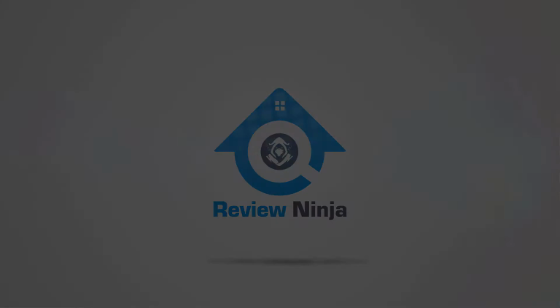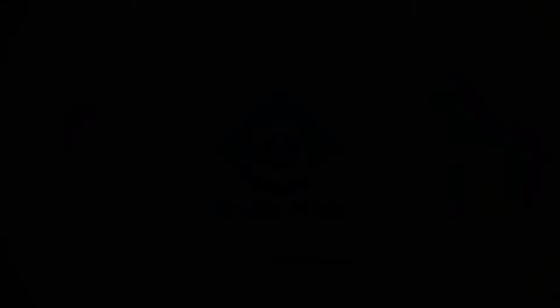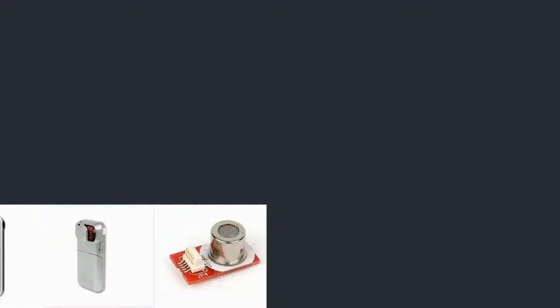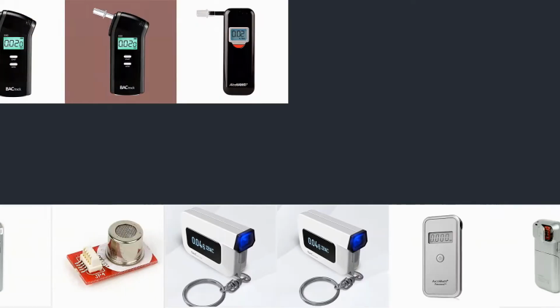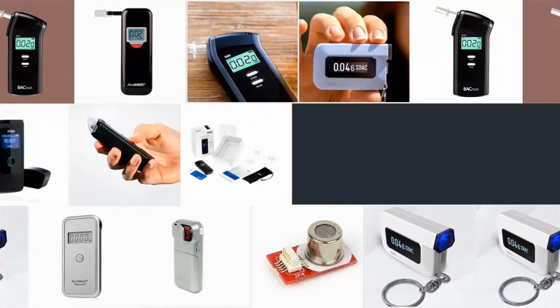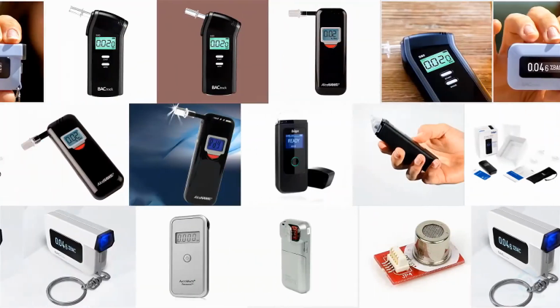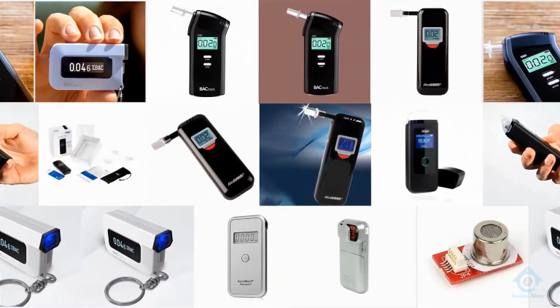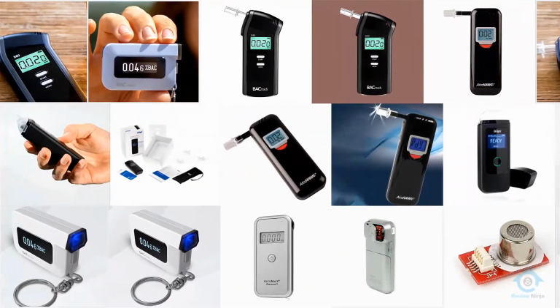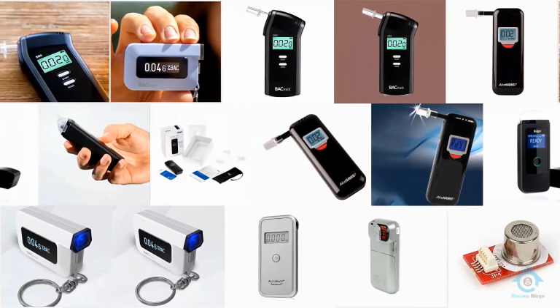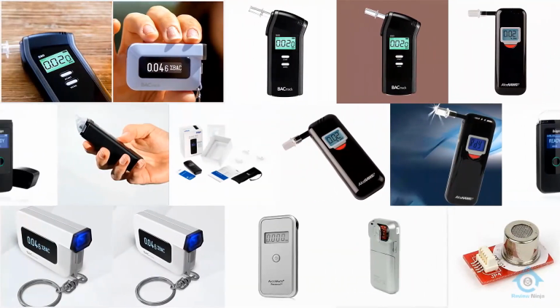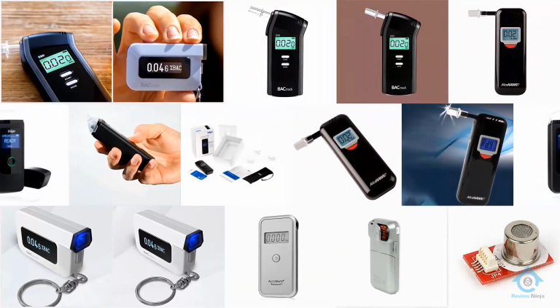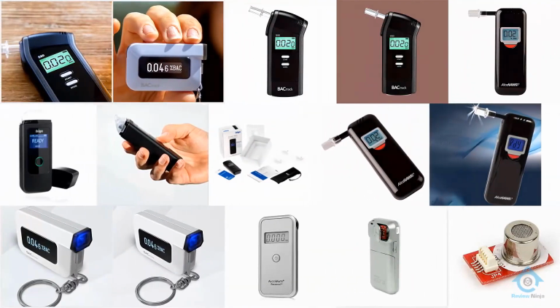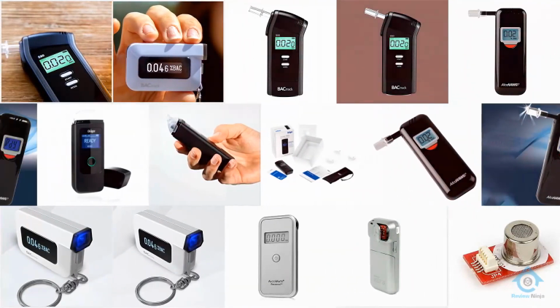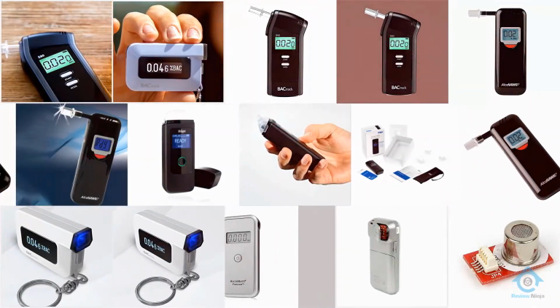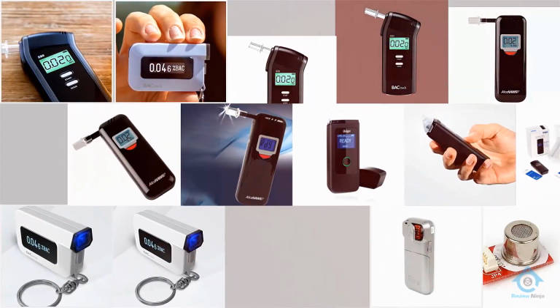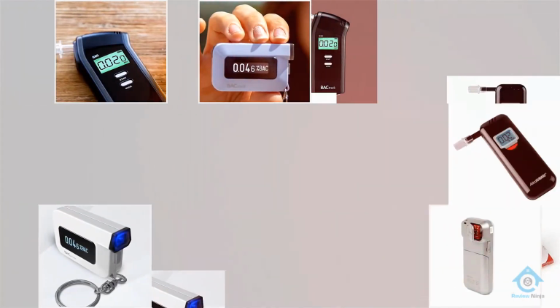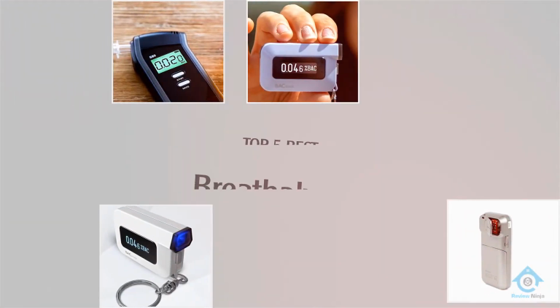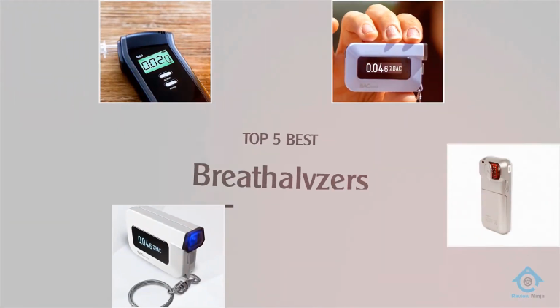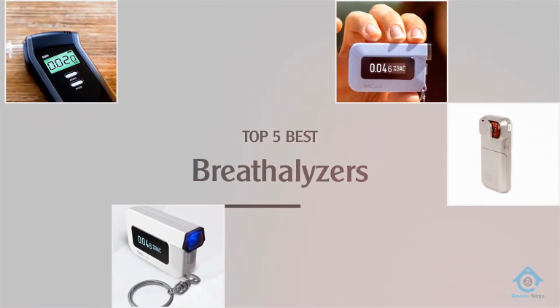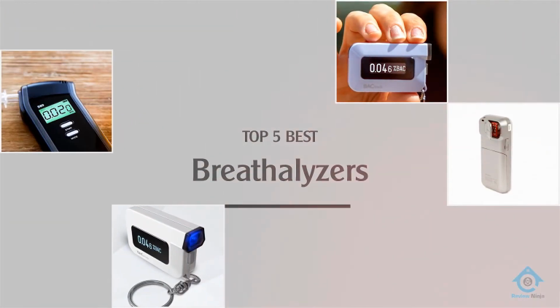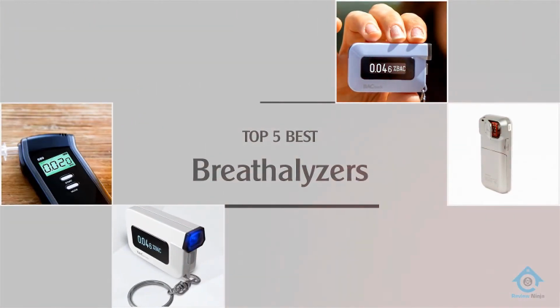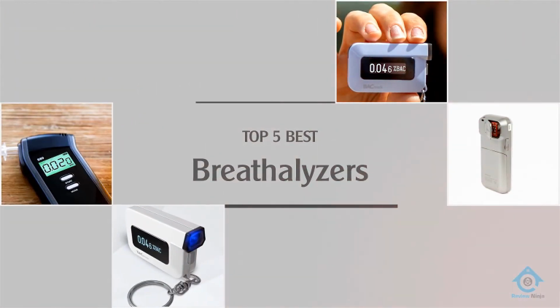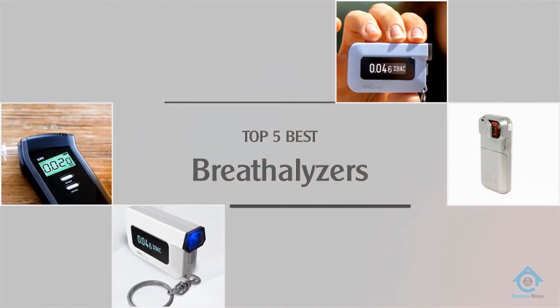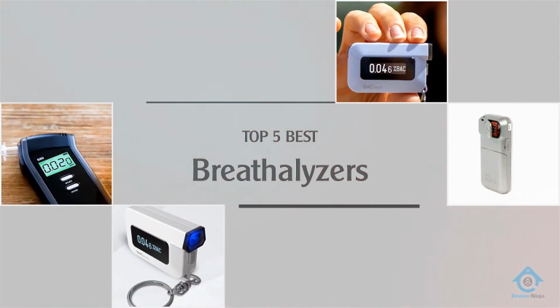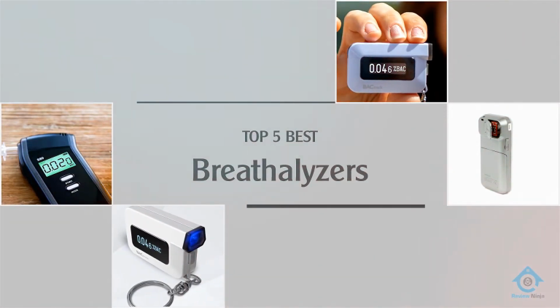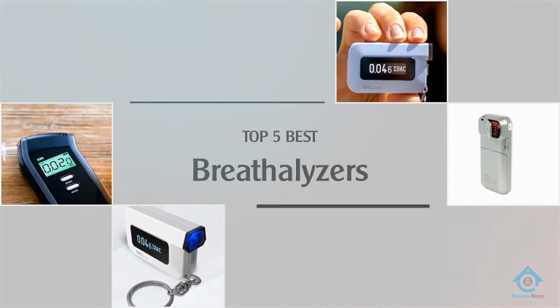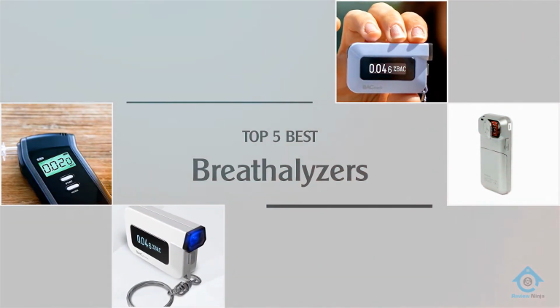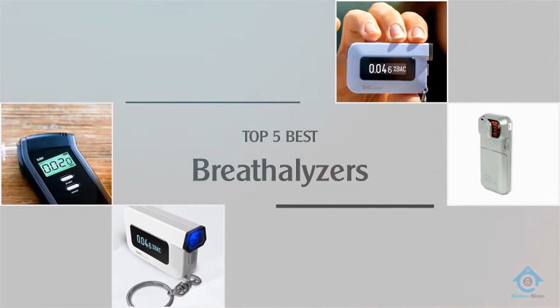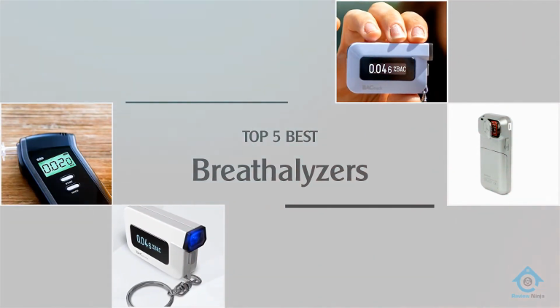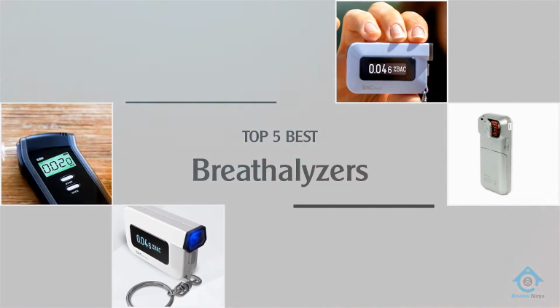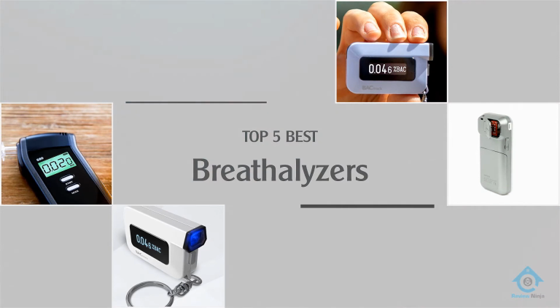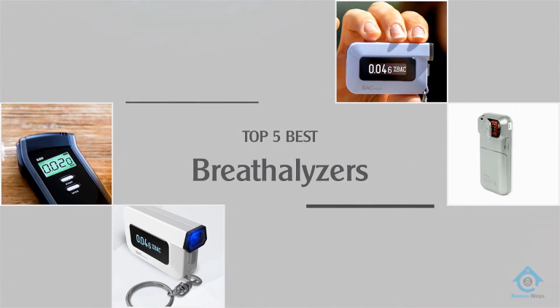Are you looking for the best breathalyzers? Here we have picked the top five for this time. Let's explore them.